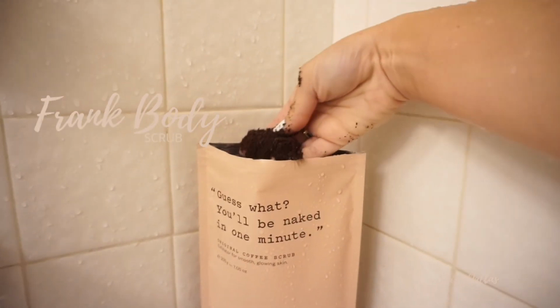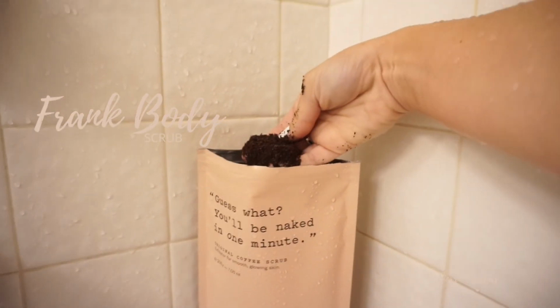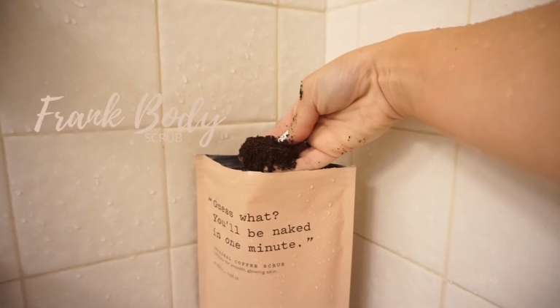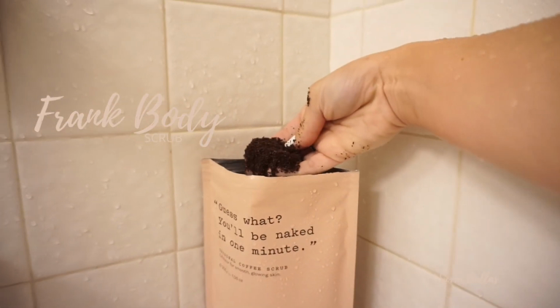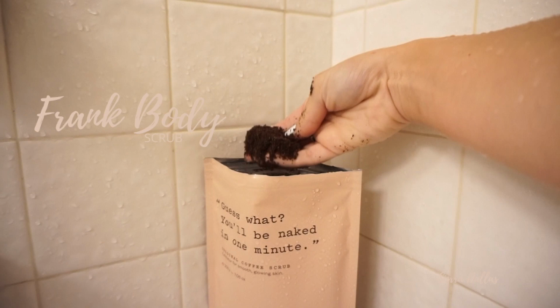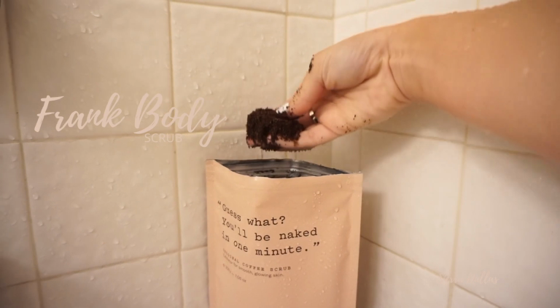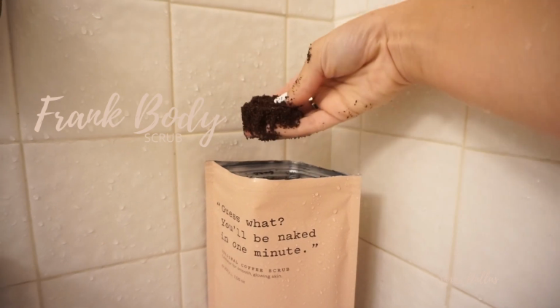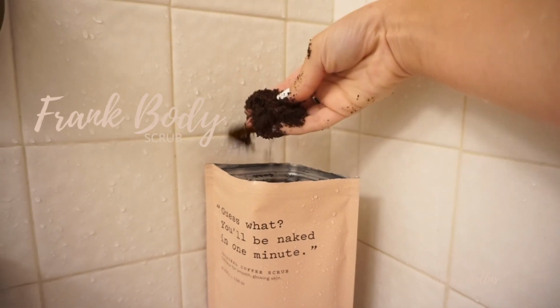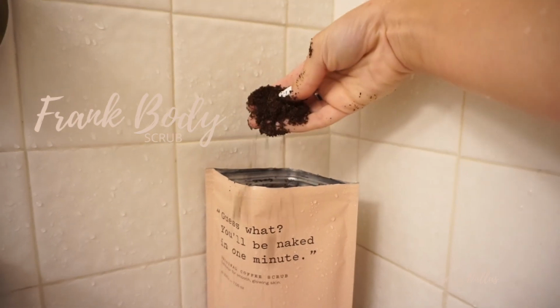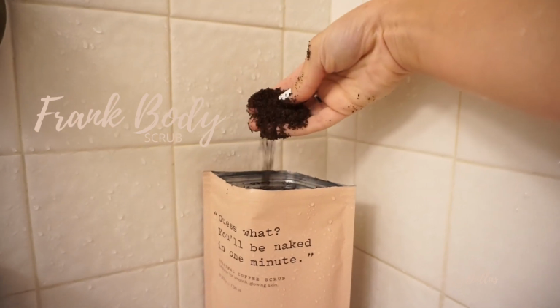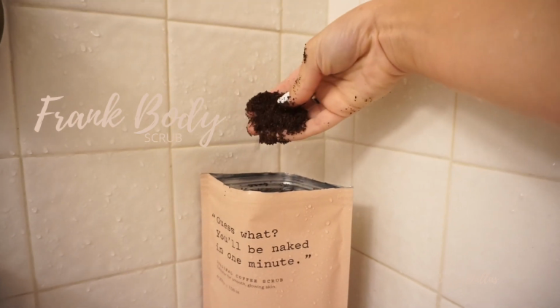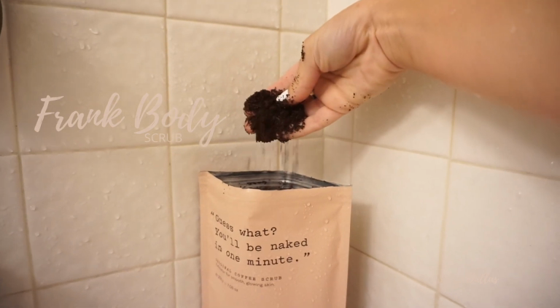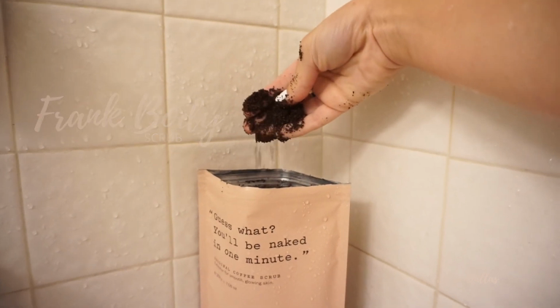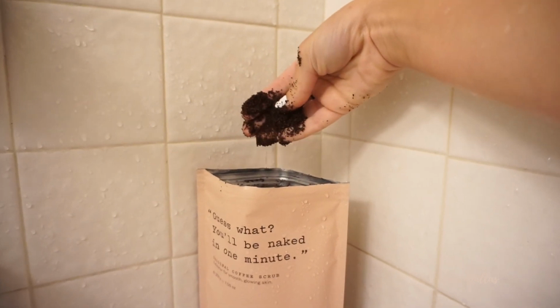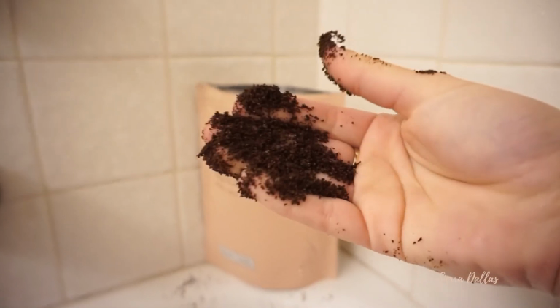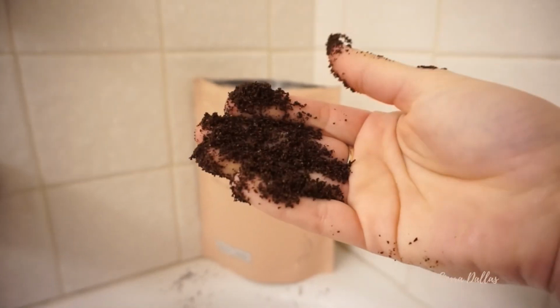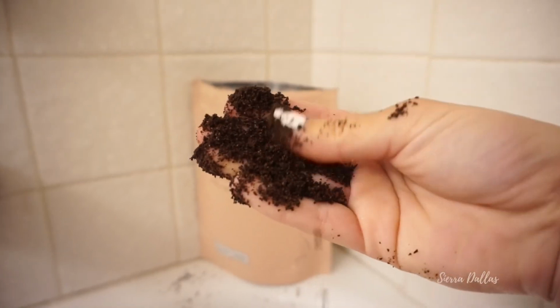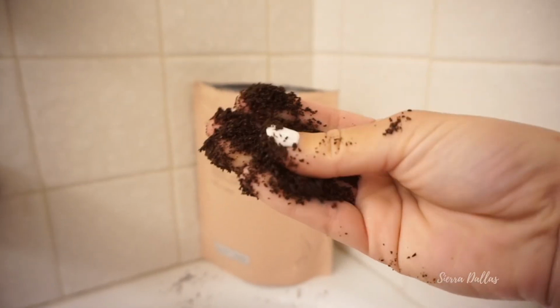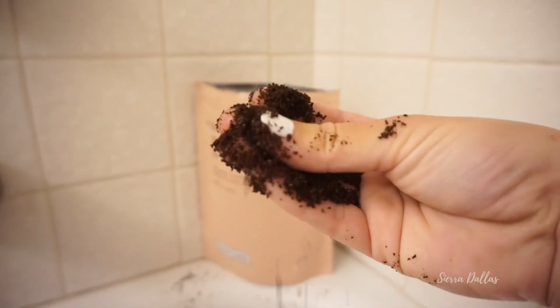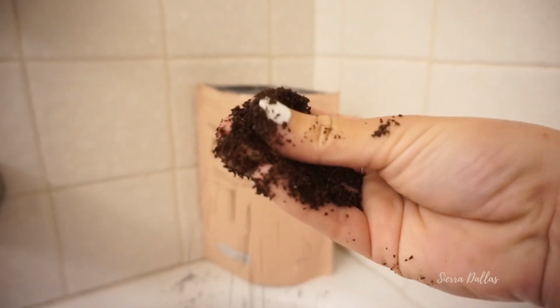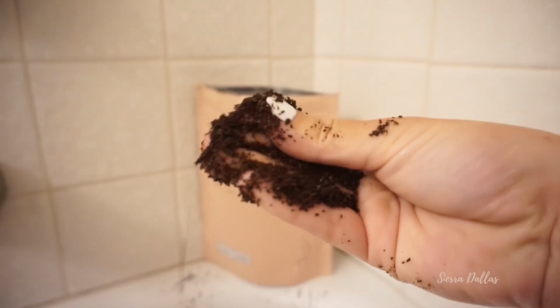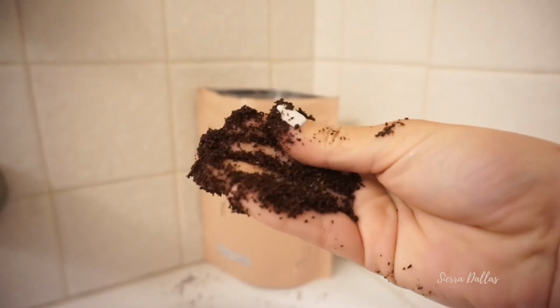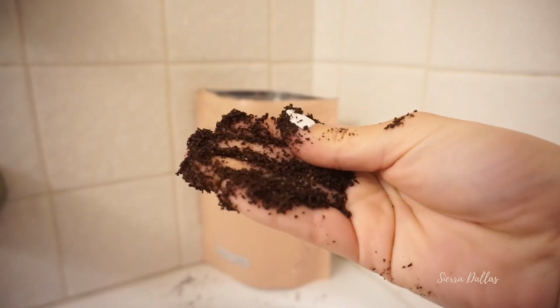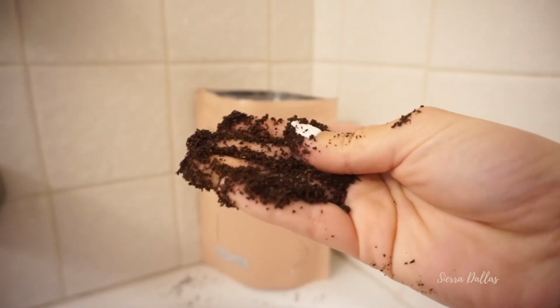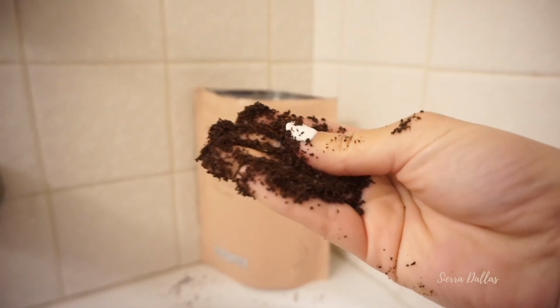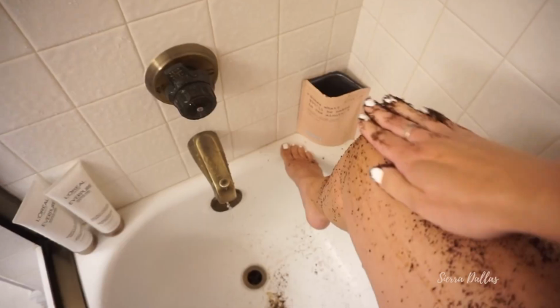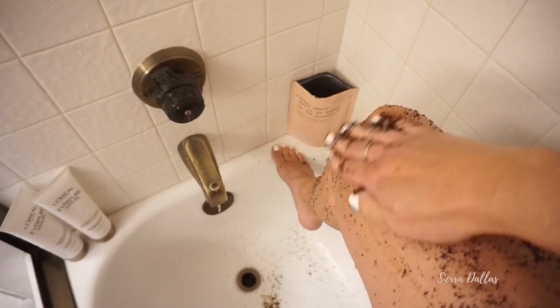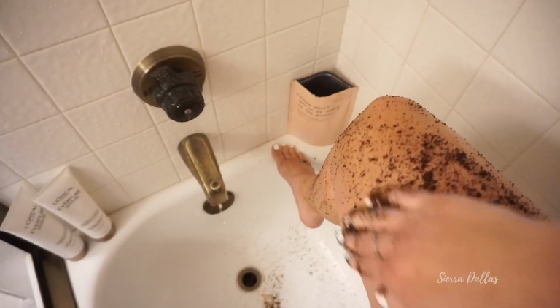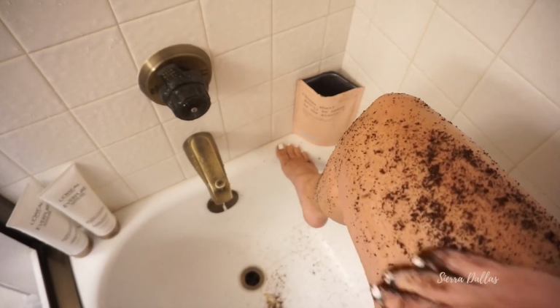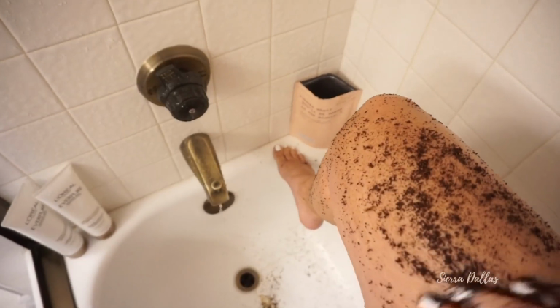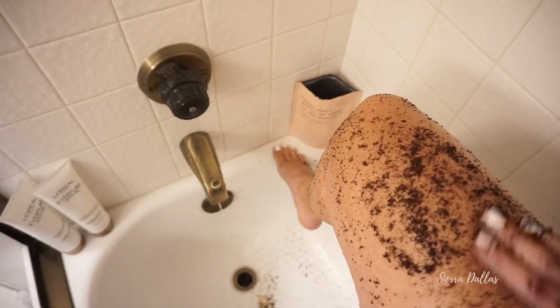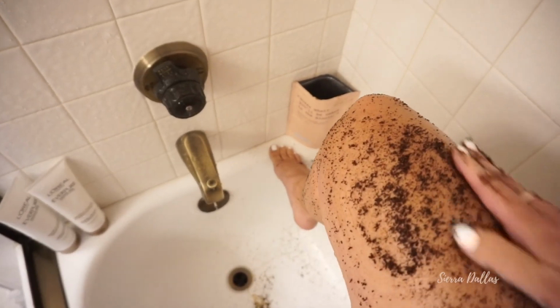Now we're going to do a coffee scrub. They sent it to me through a PR box — I'll link it all below.